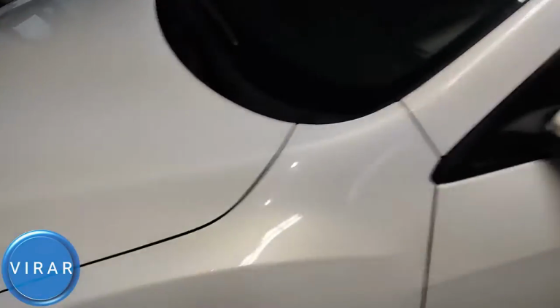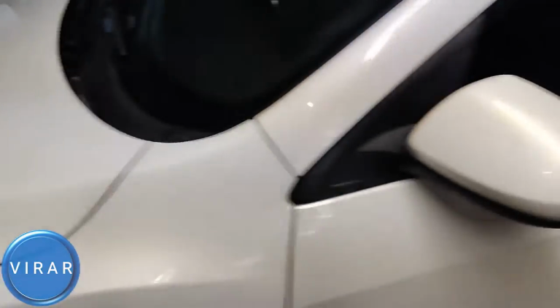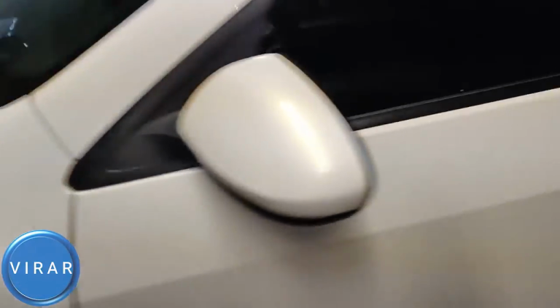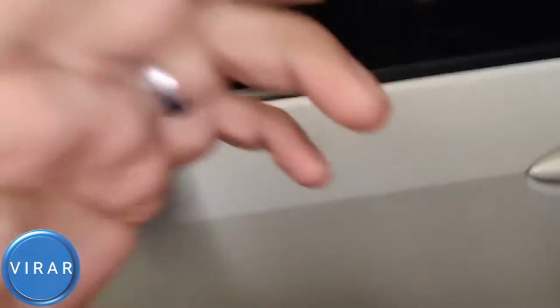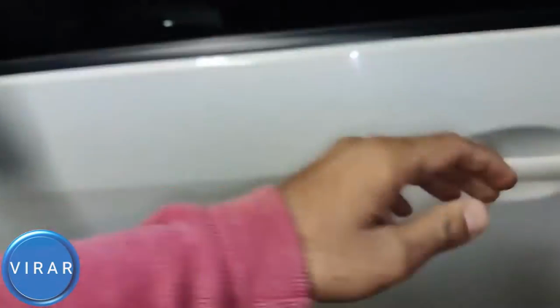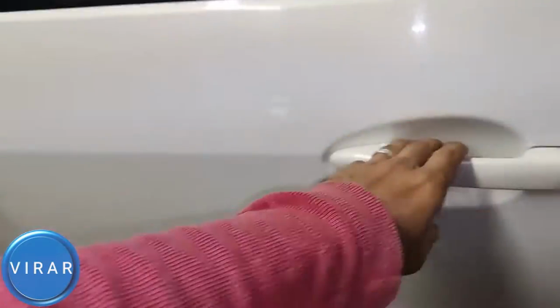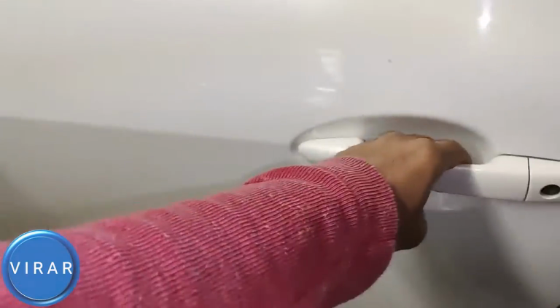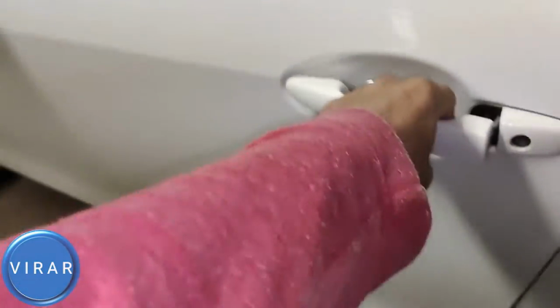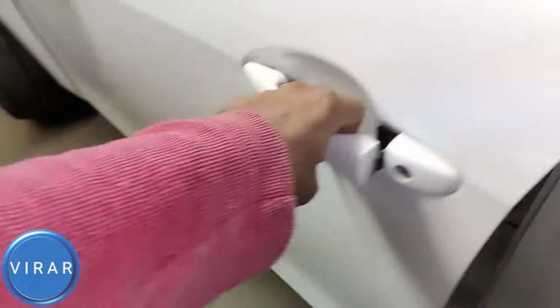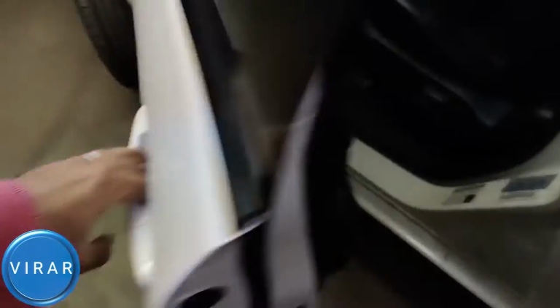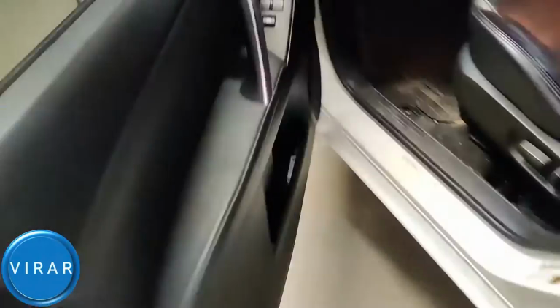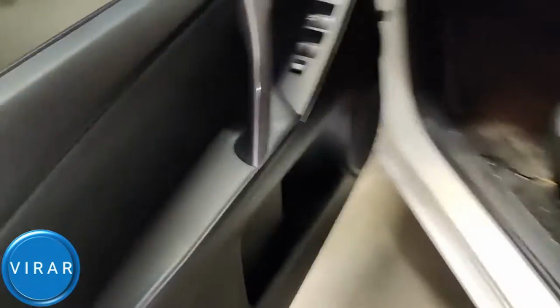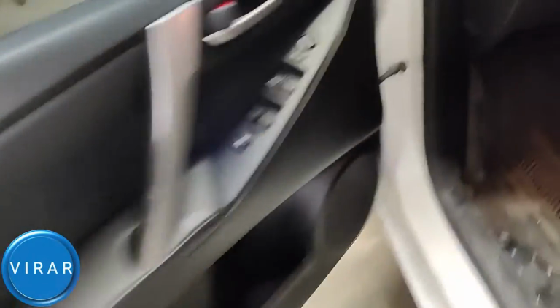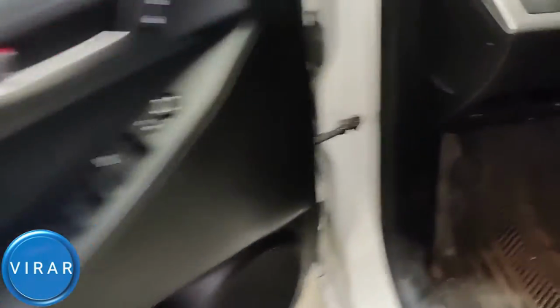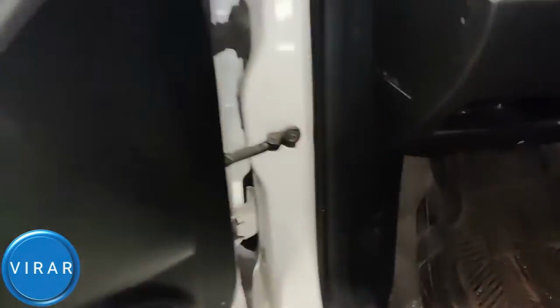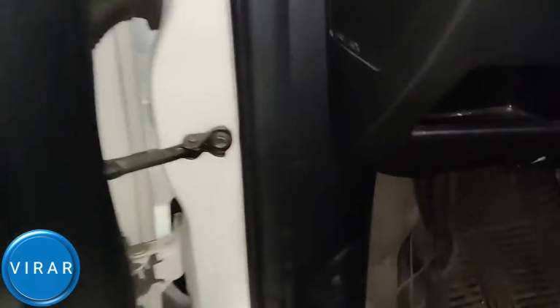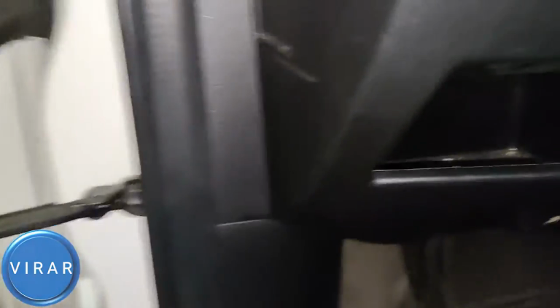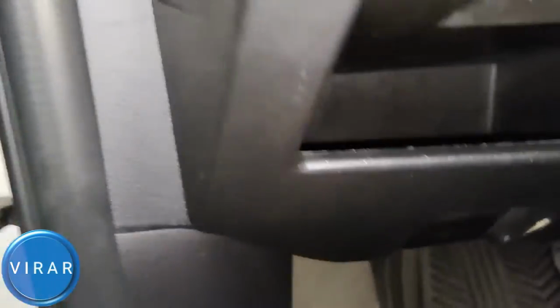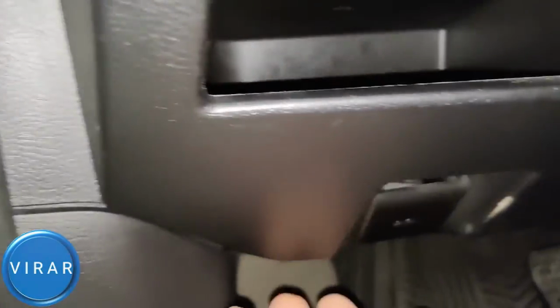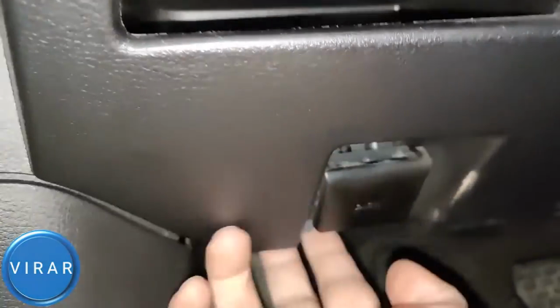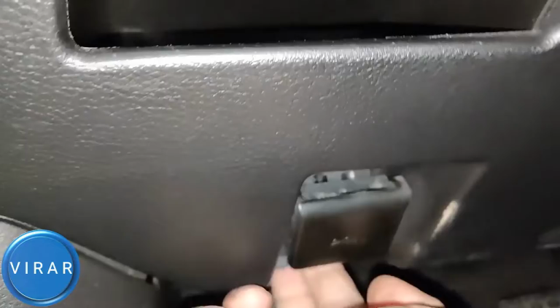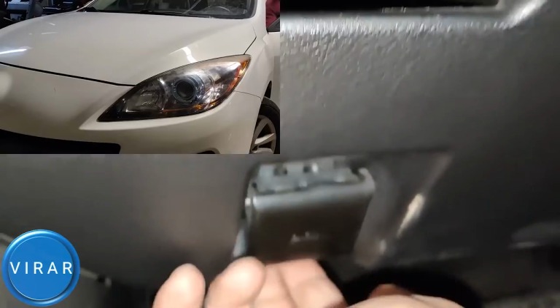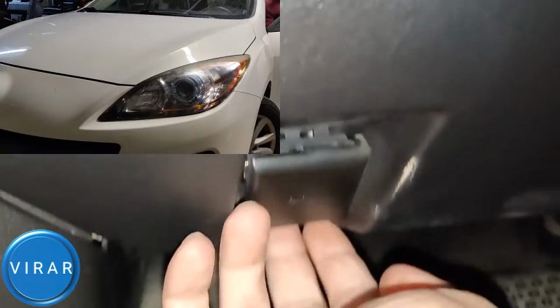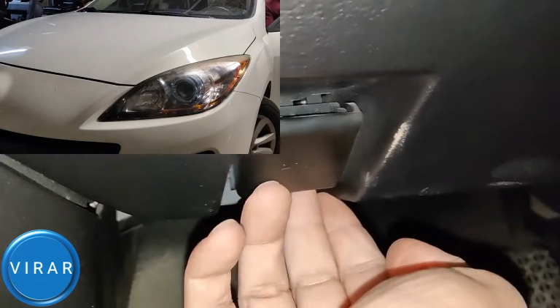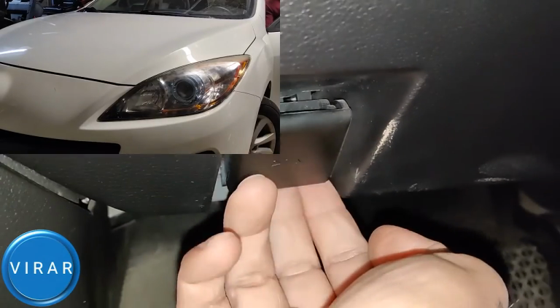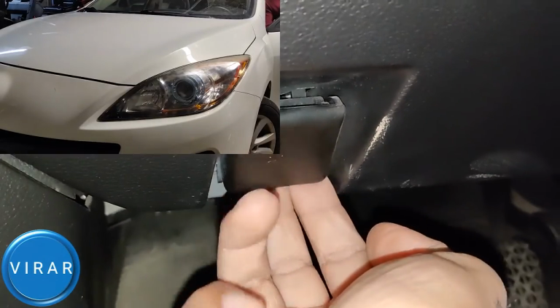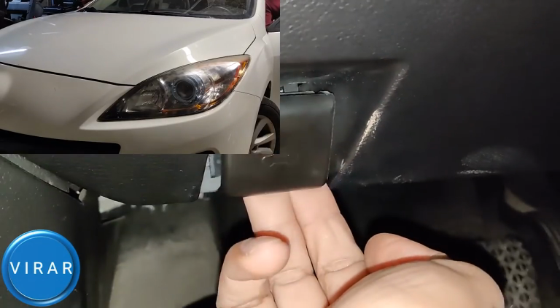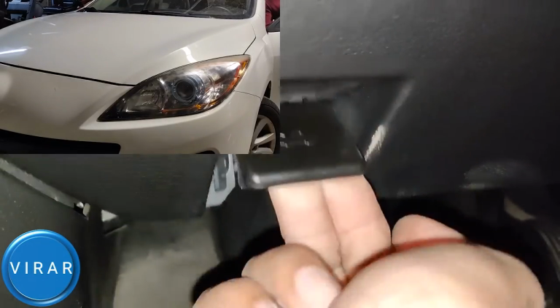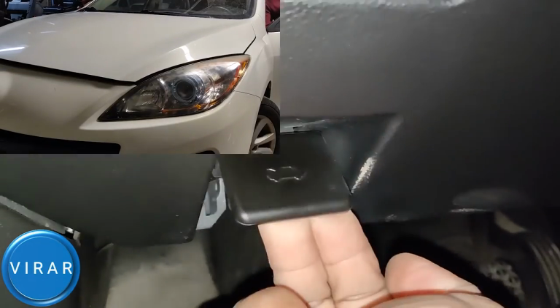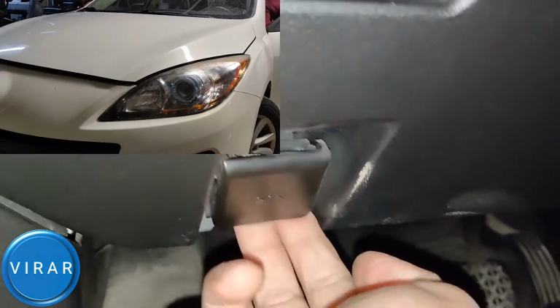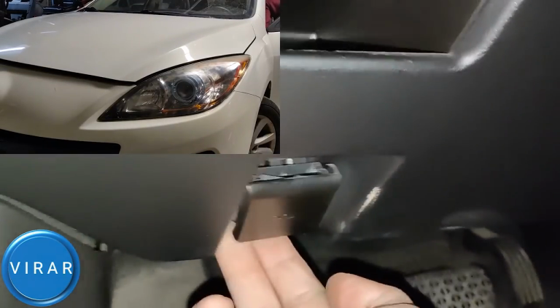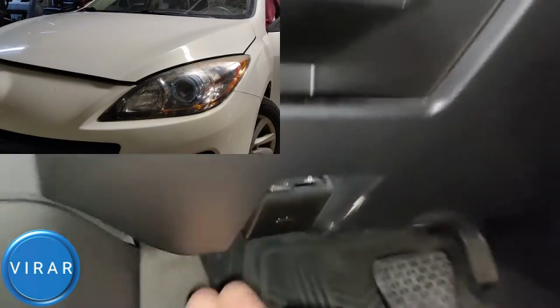Open the driver's side door. Right where the driver's left foot would go, right over there, that's the primary hood release lever. Pull that.